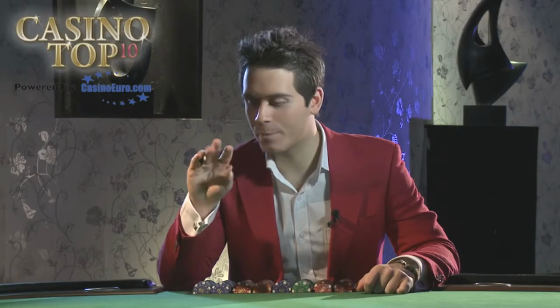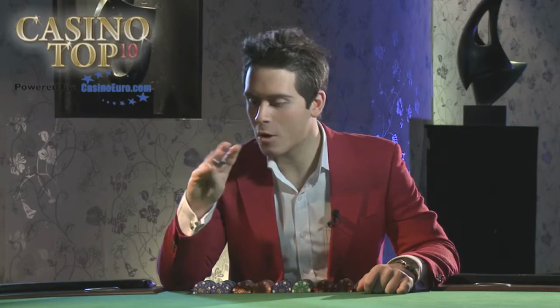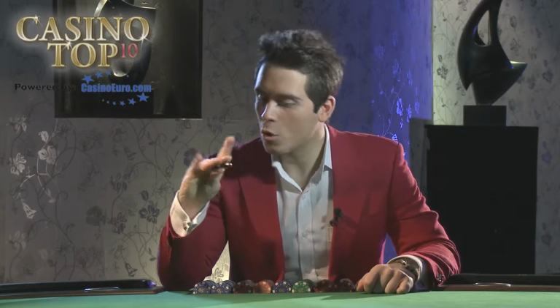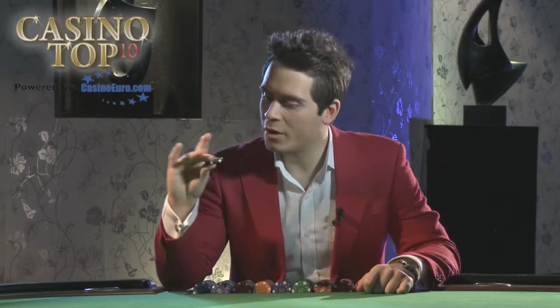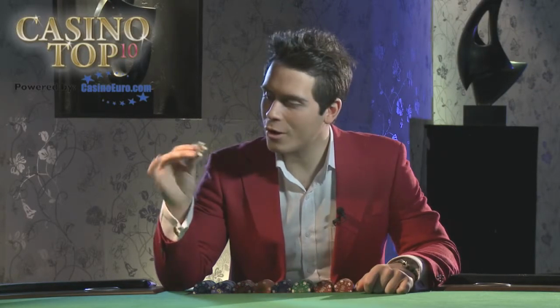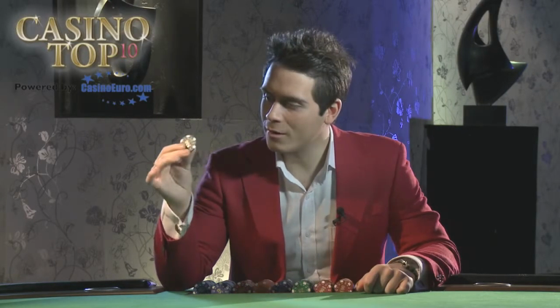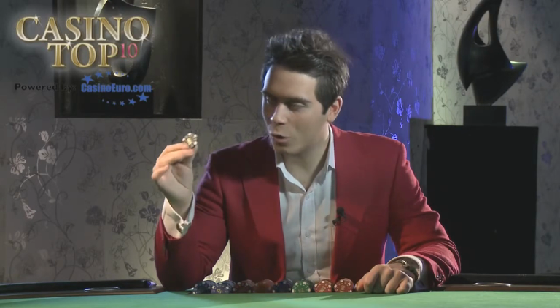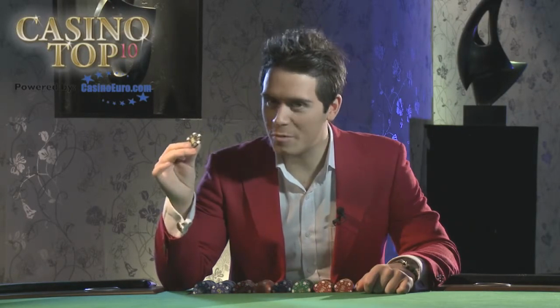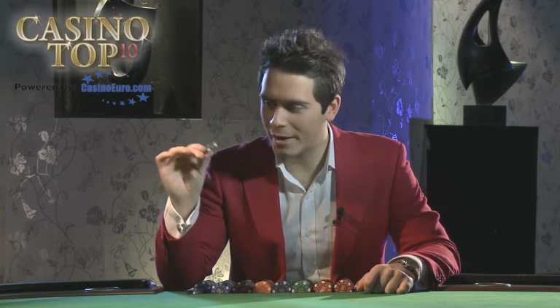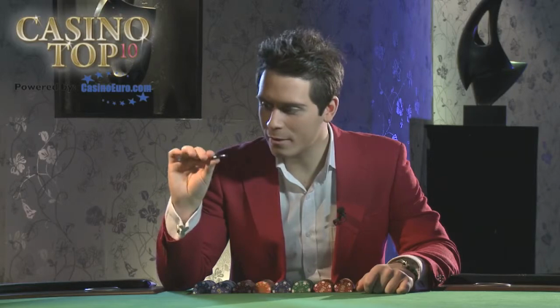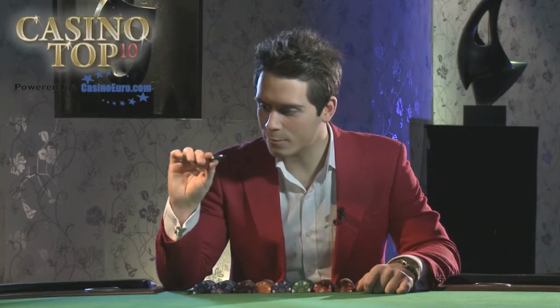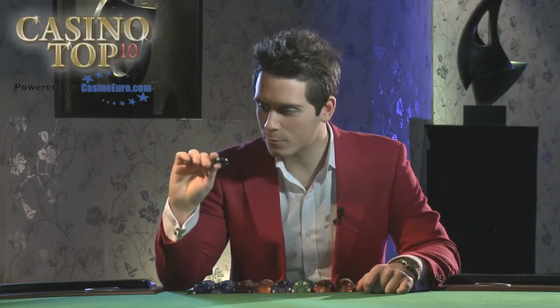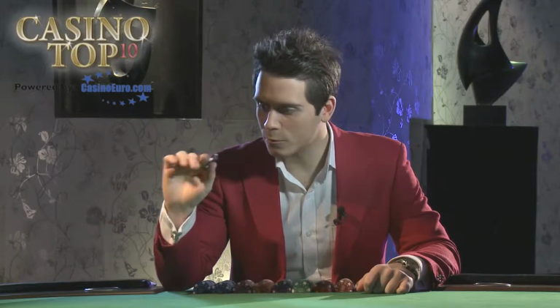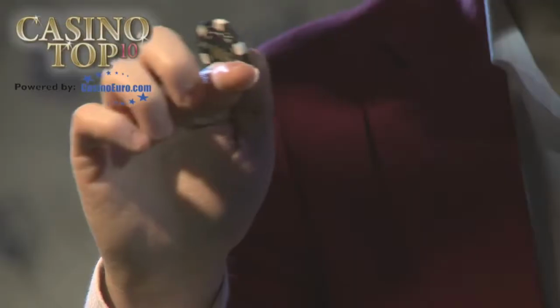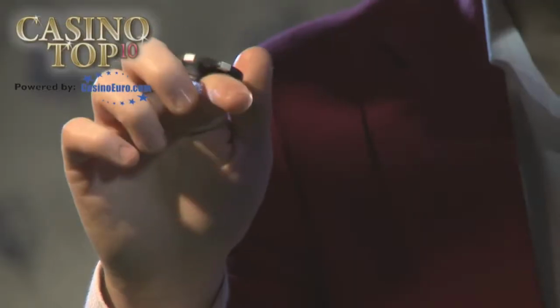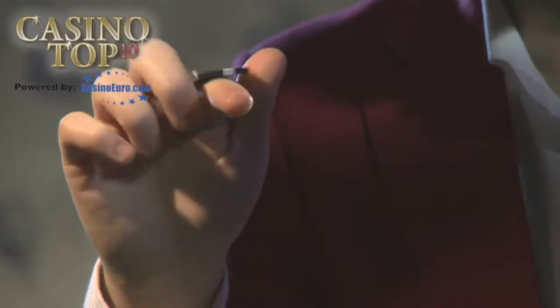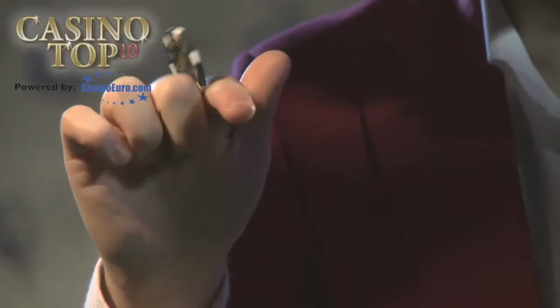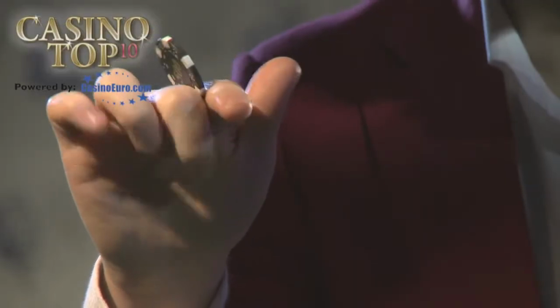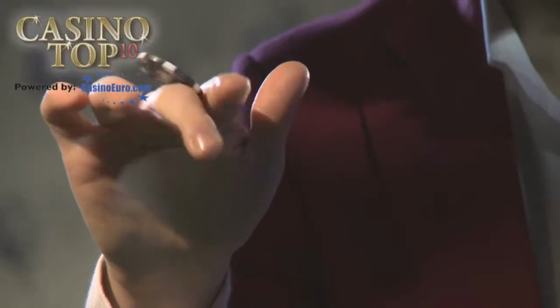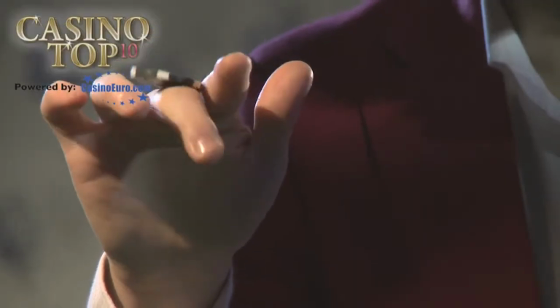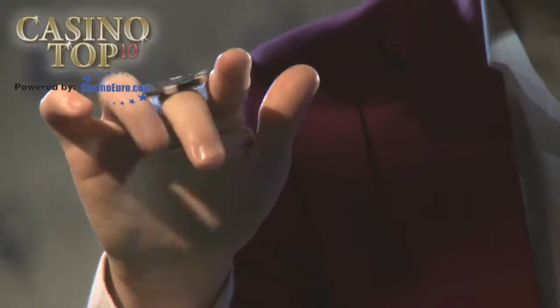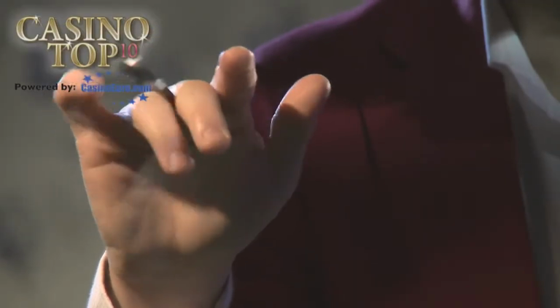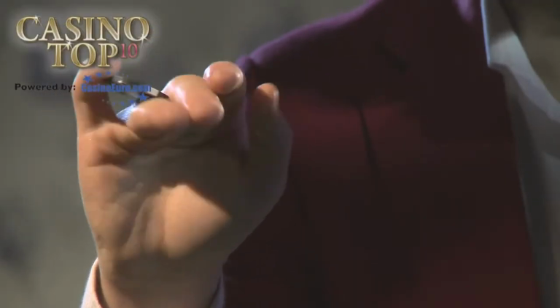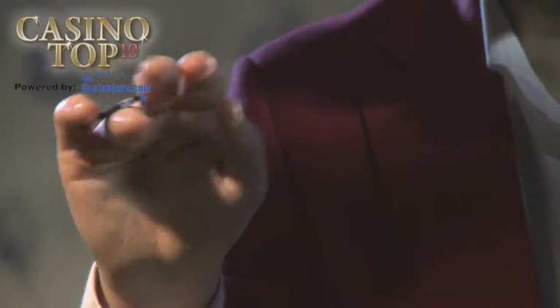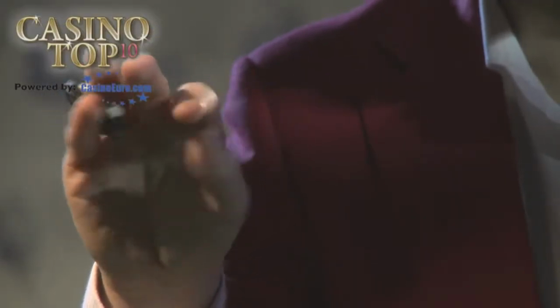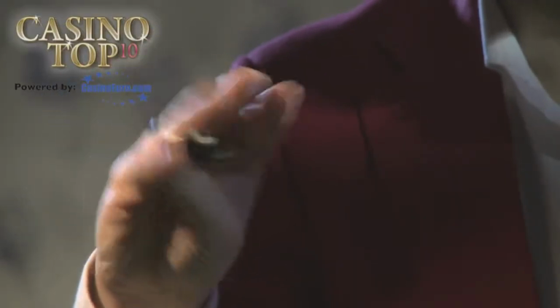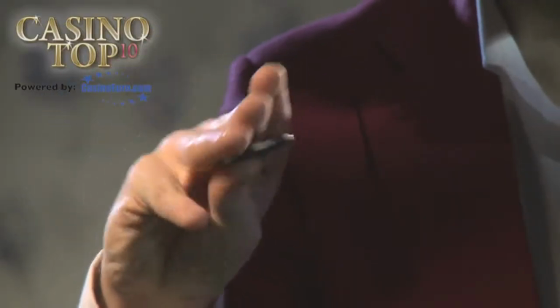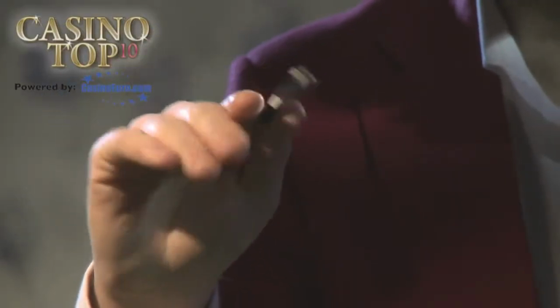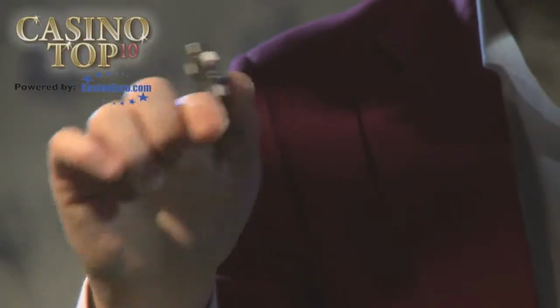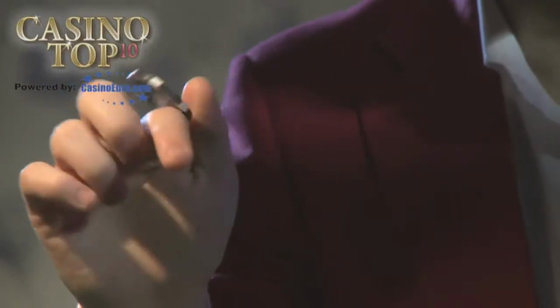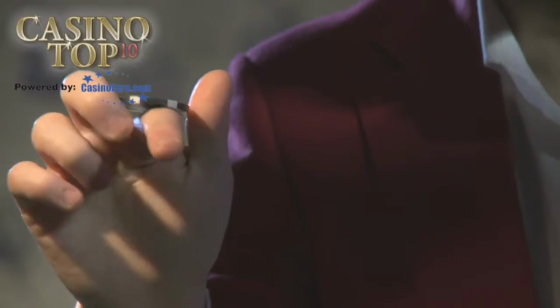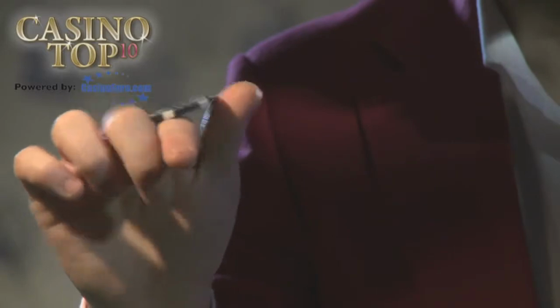What you do is hold the chip and run it over your index finger, over the middle finger, ring finger, and around your pinky finger.